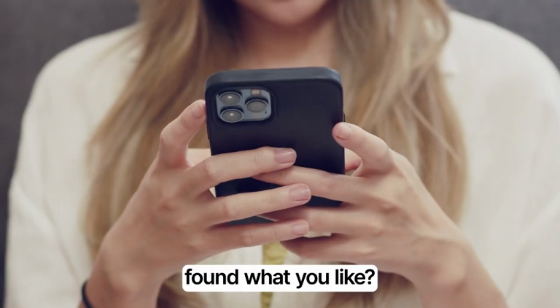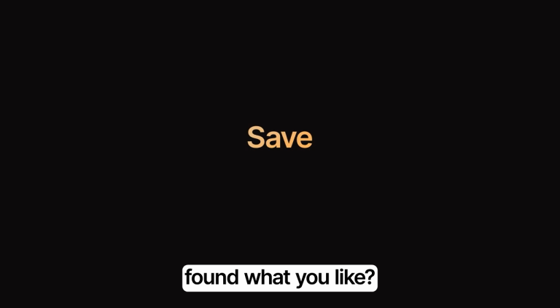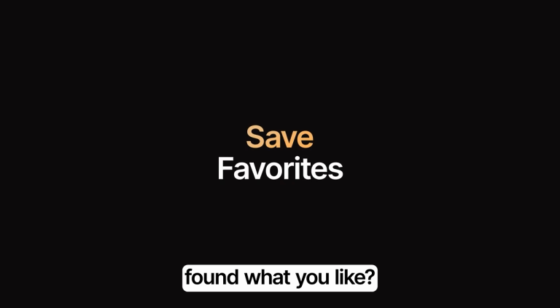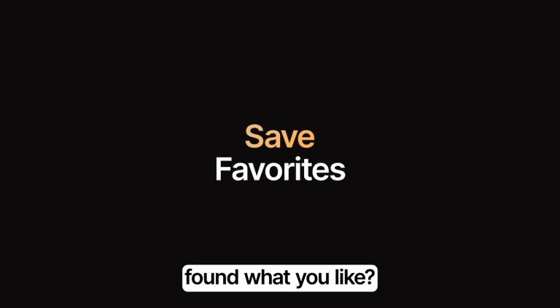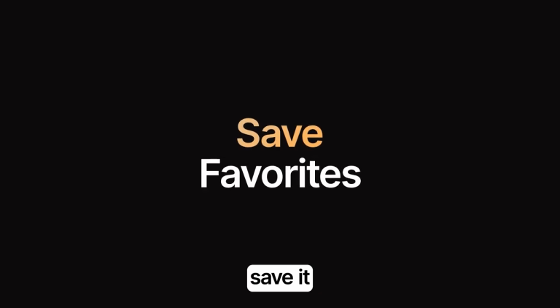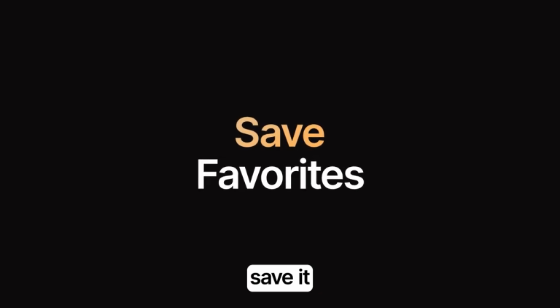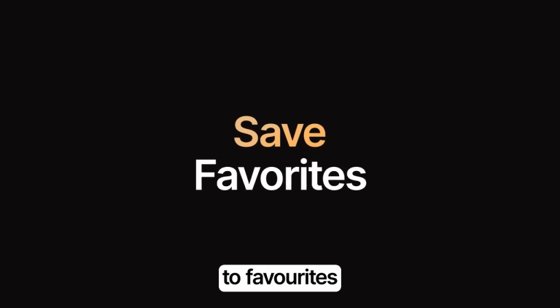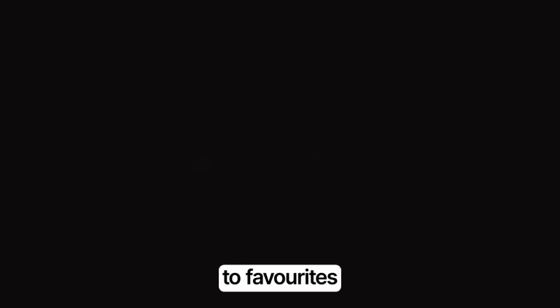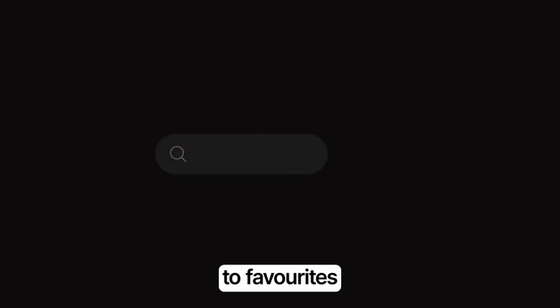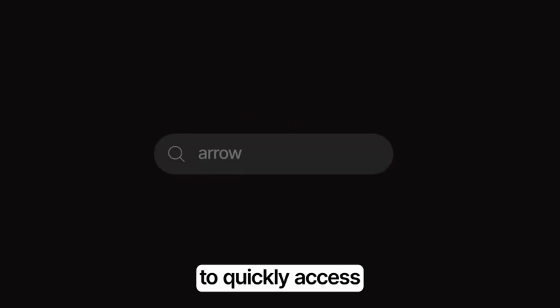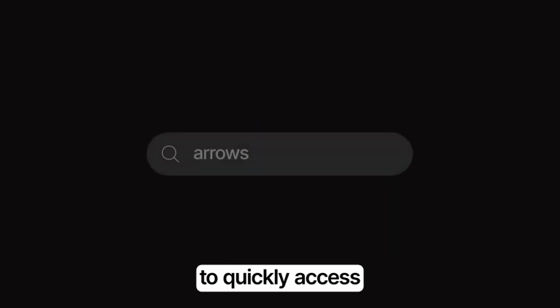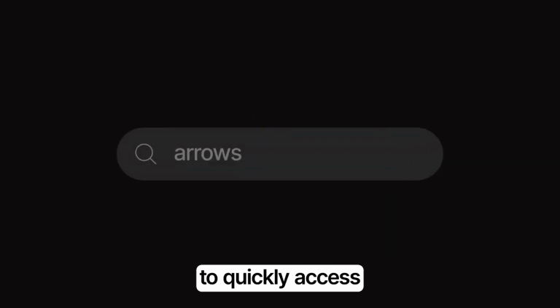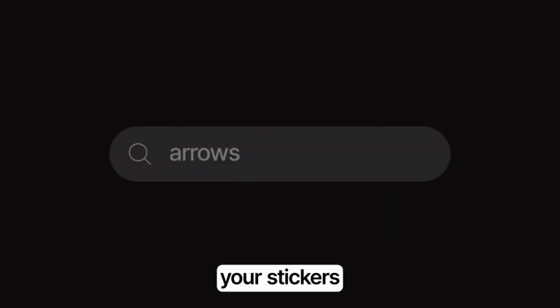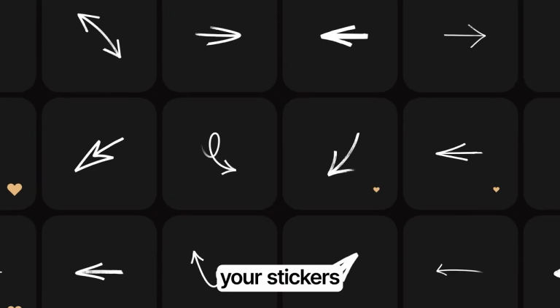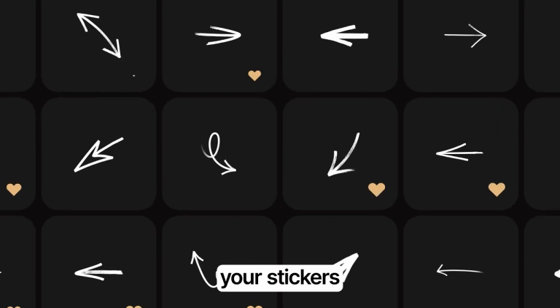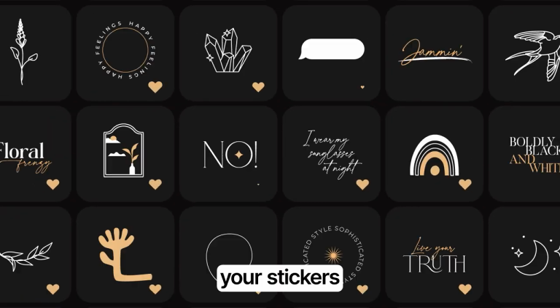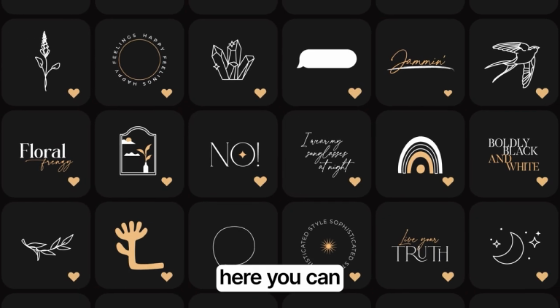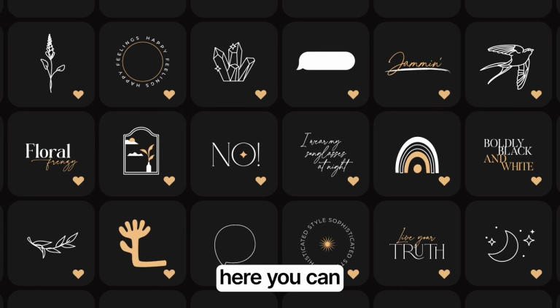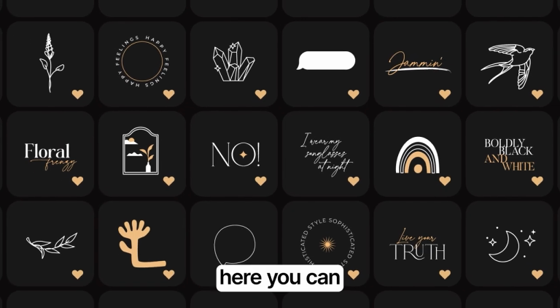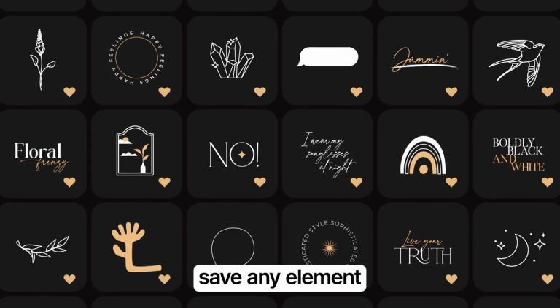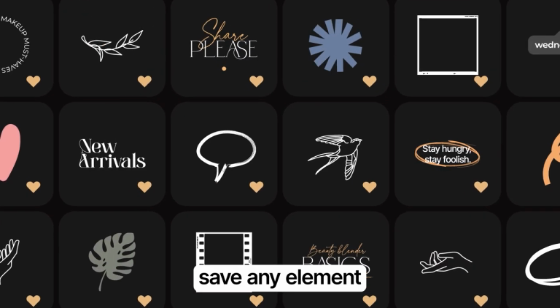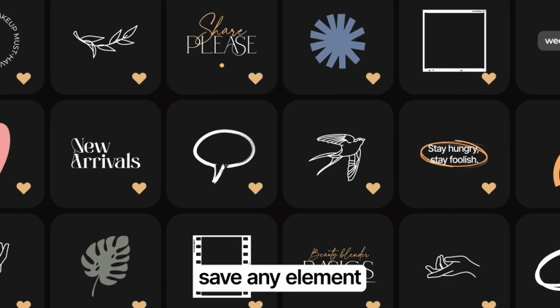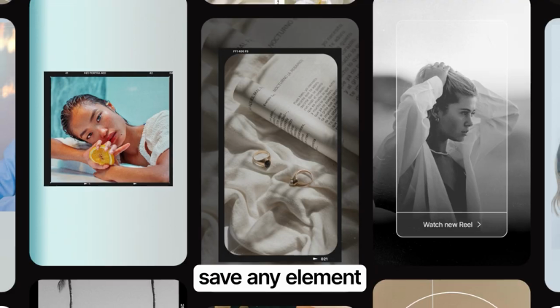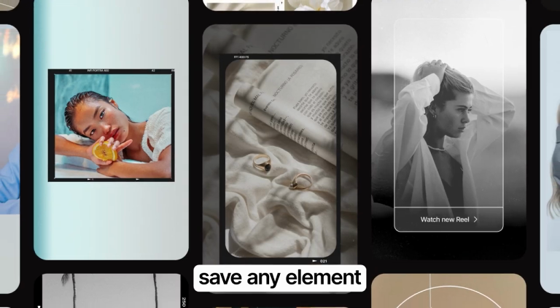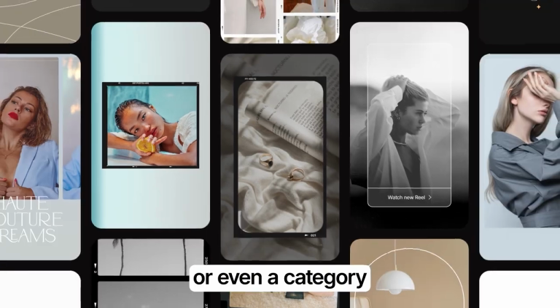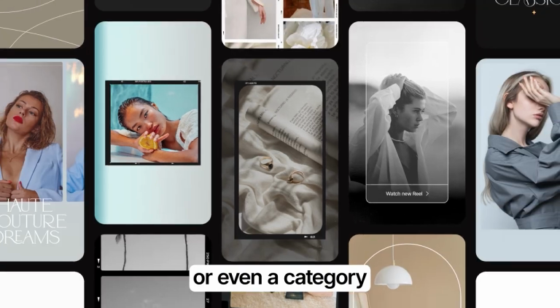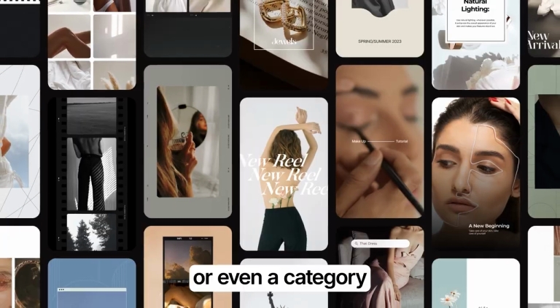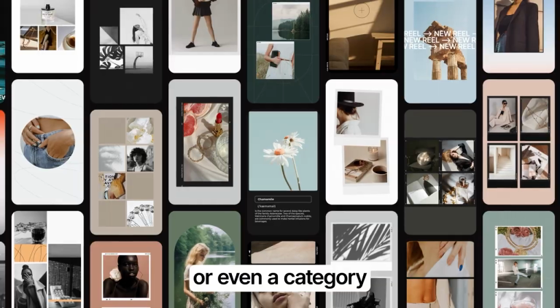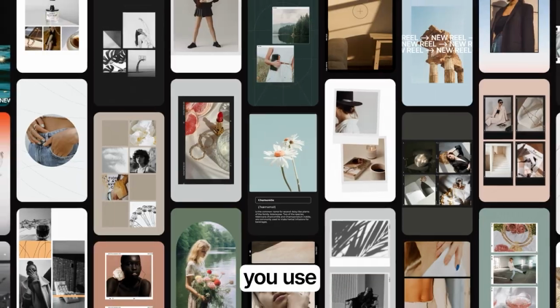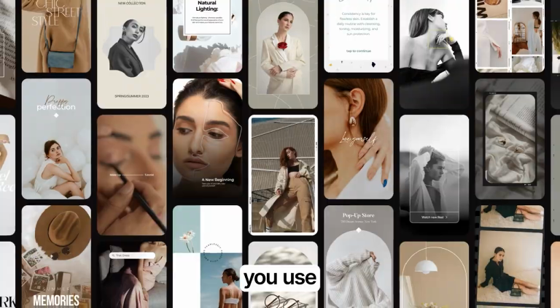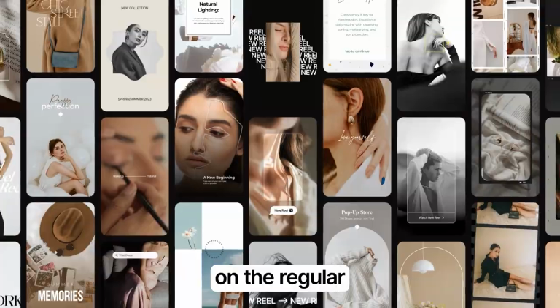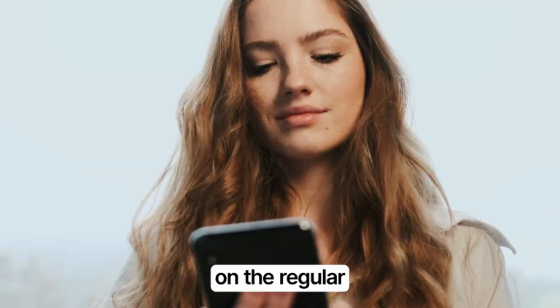Found what you like? Save it to favorites to quickly access your stickers. Here you can save any element or even a category using regular.